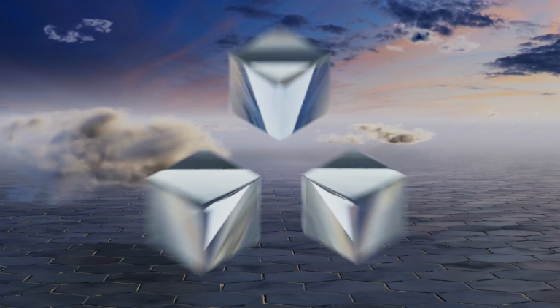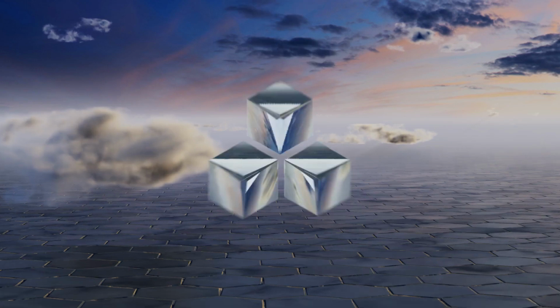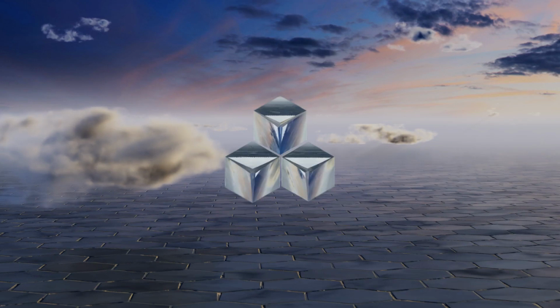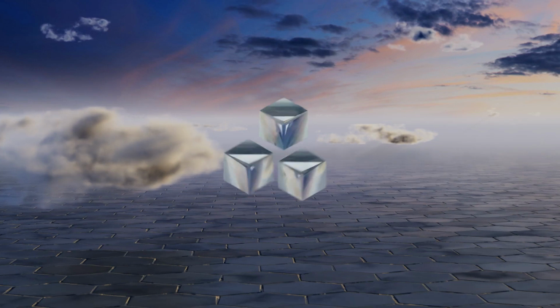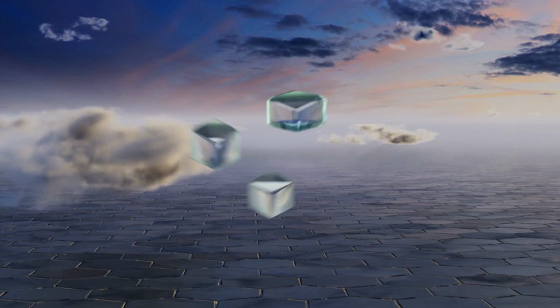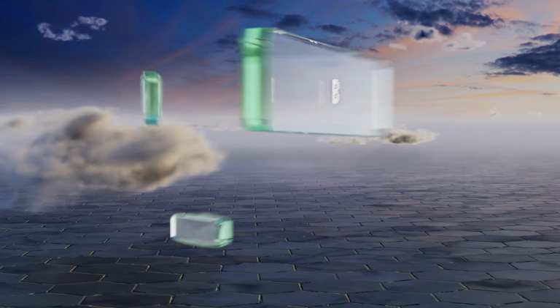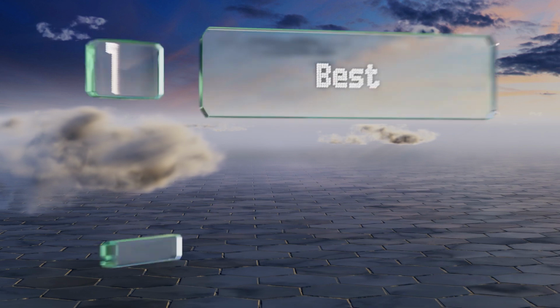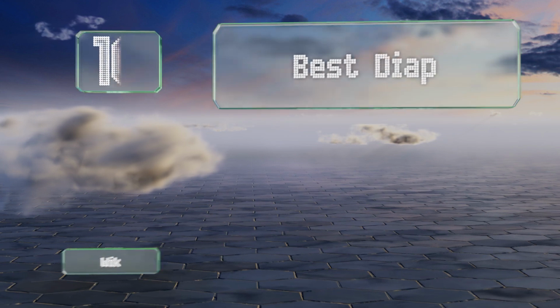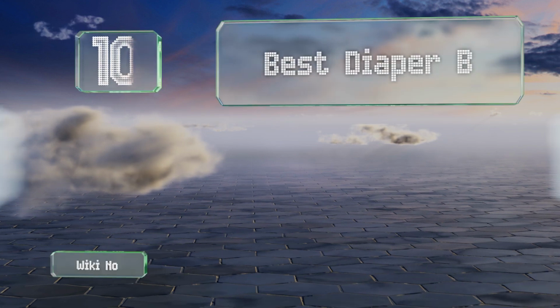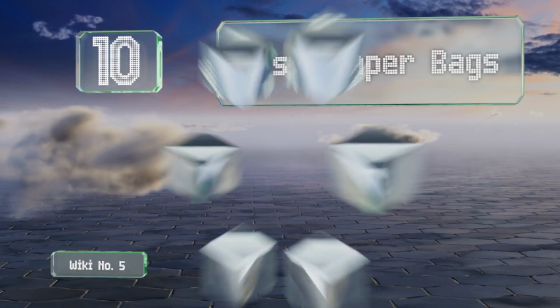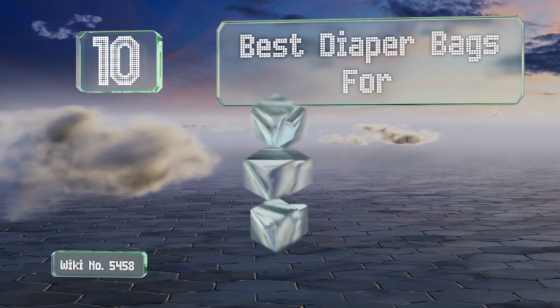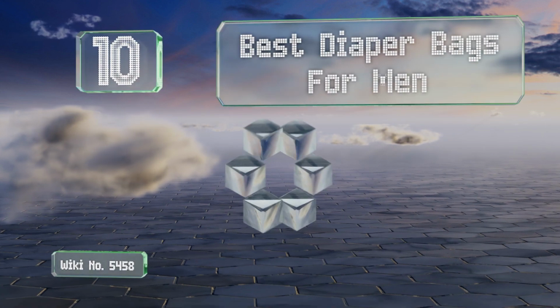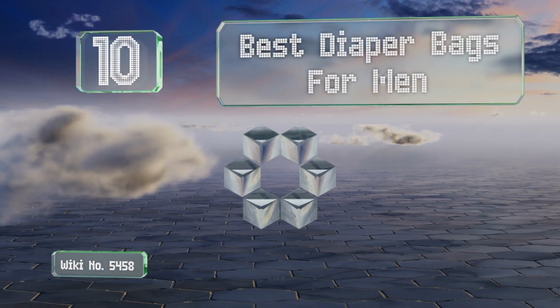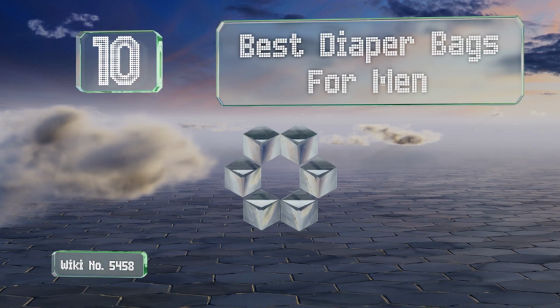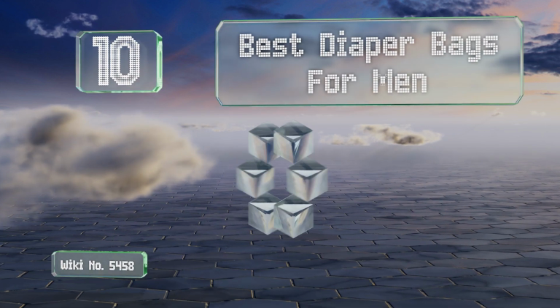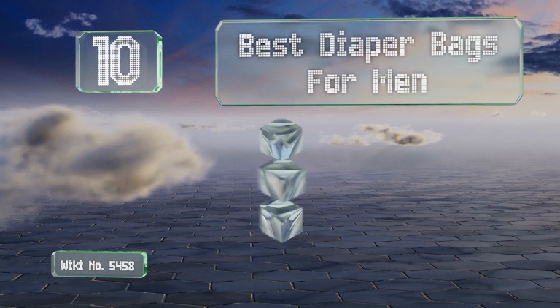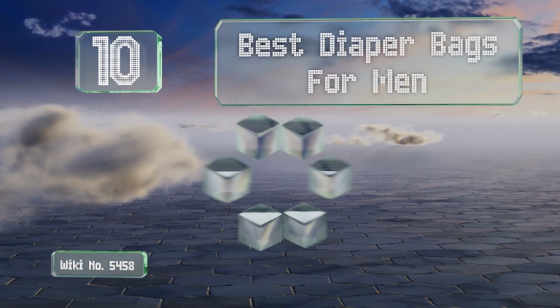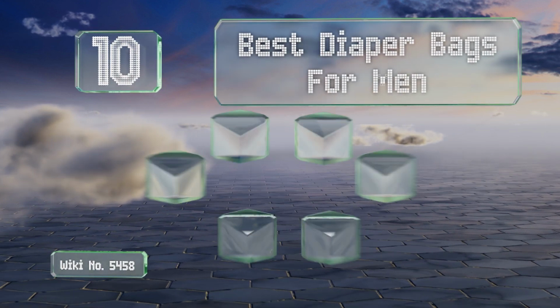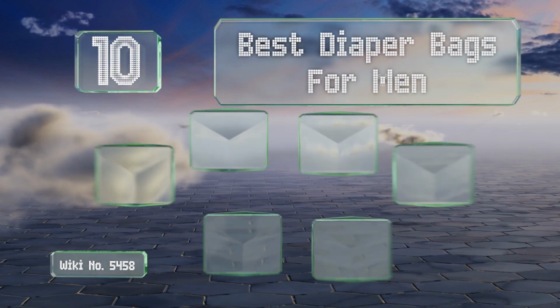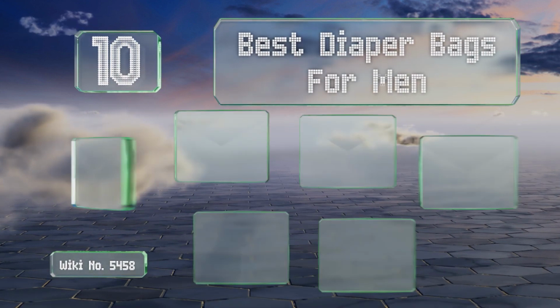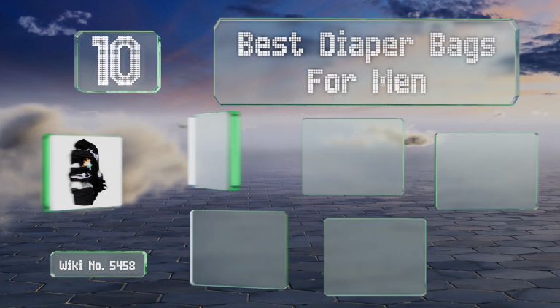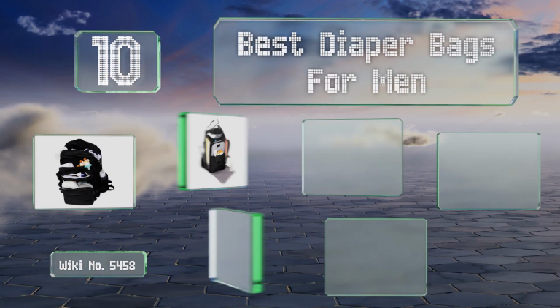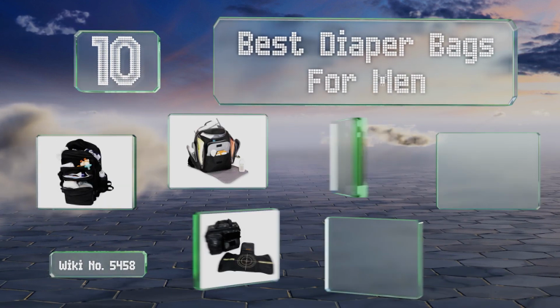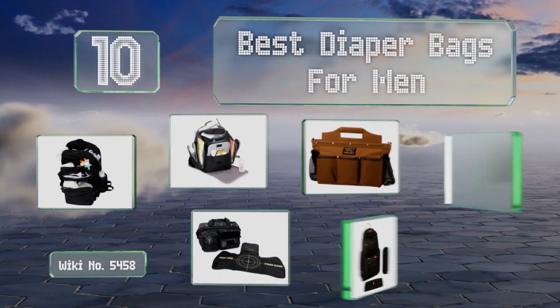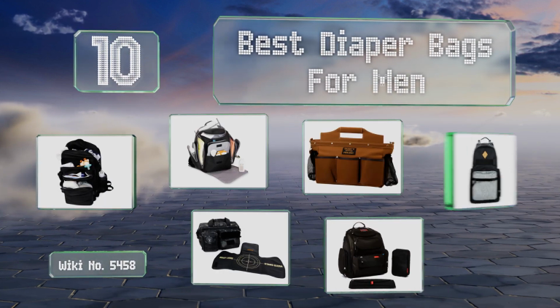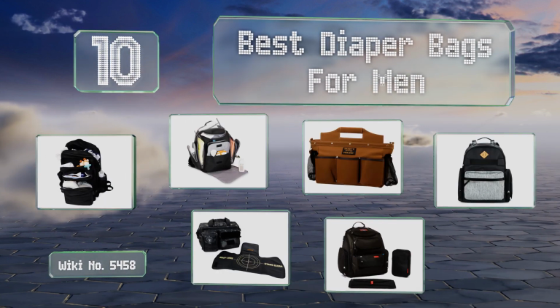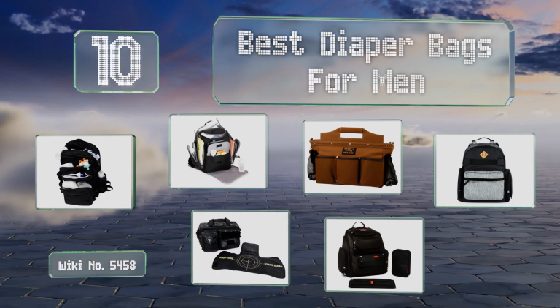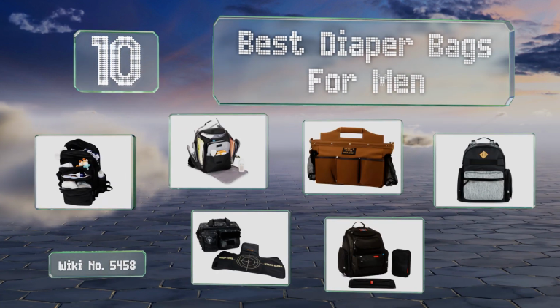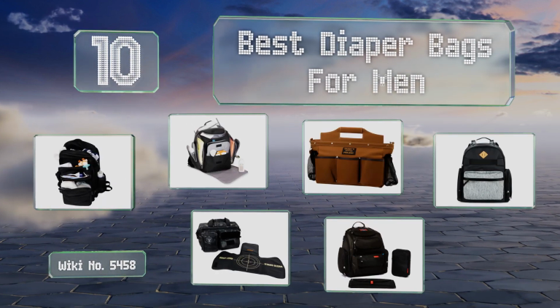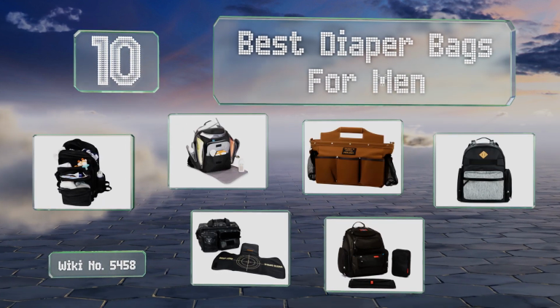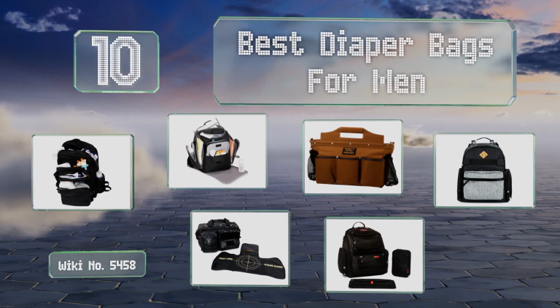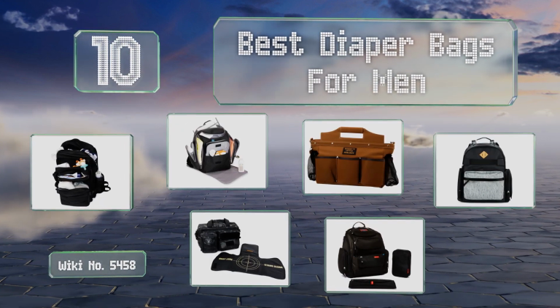Easyvid presents the 10 best diaper bags for men. Let's get started with the list.